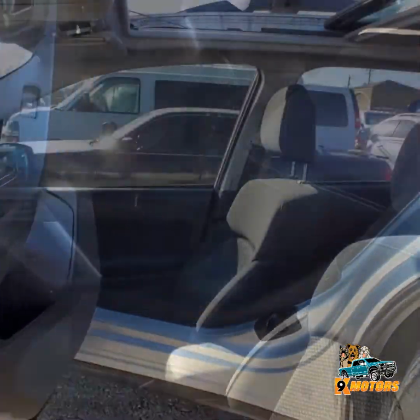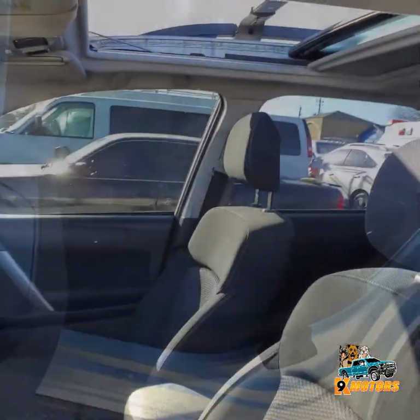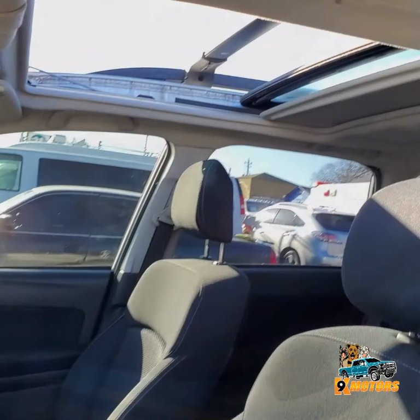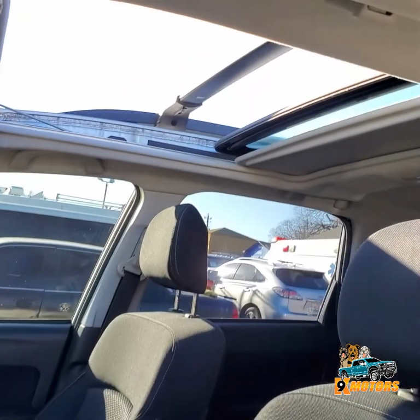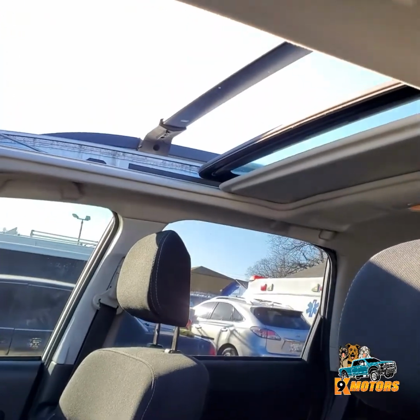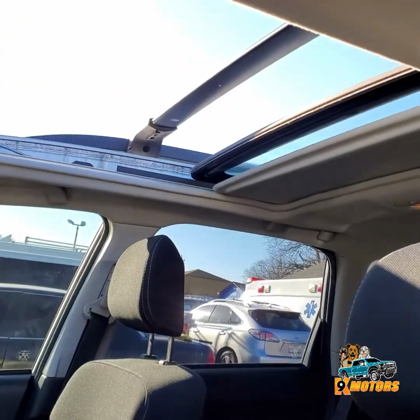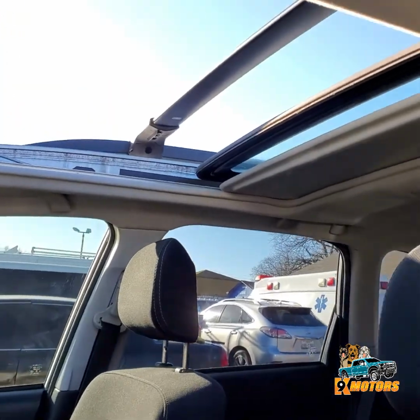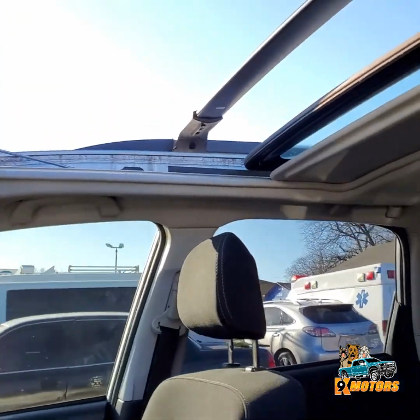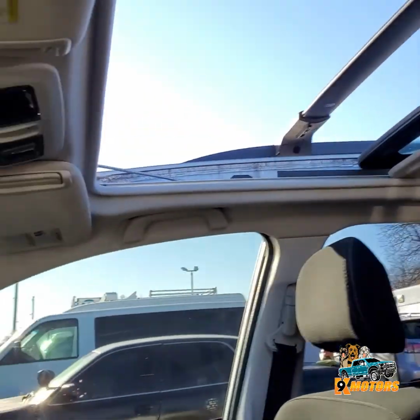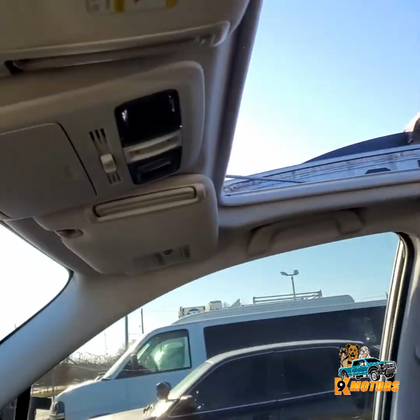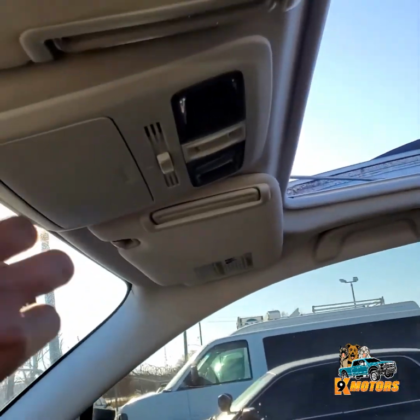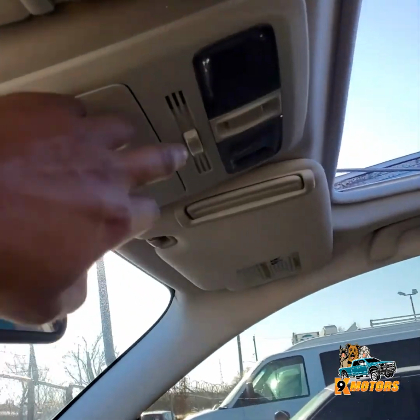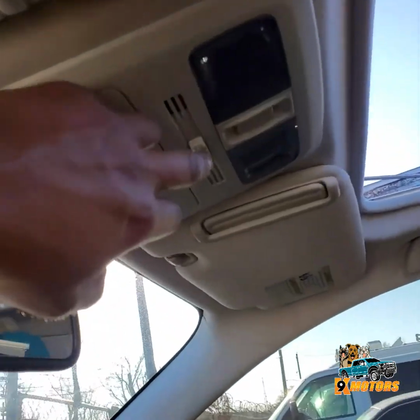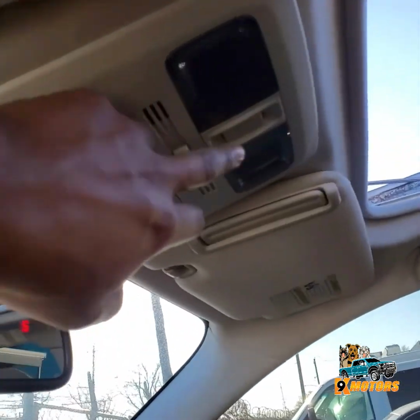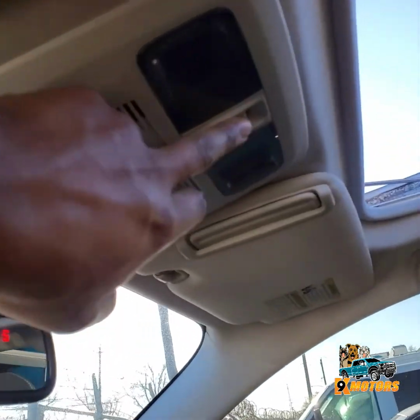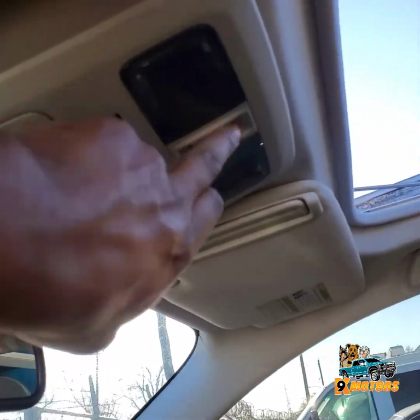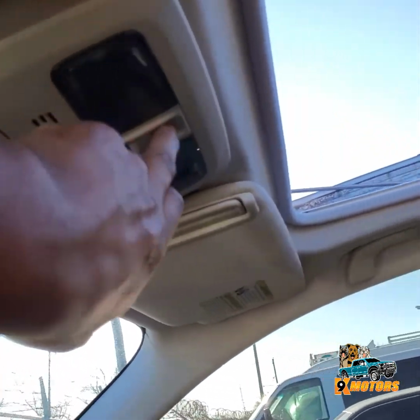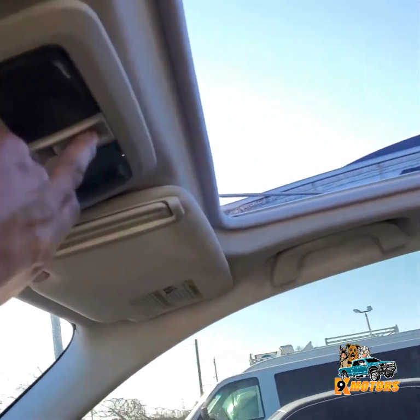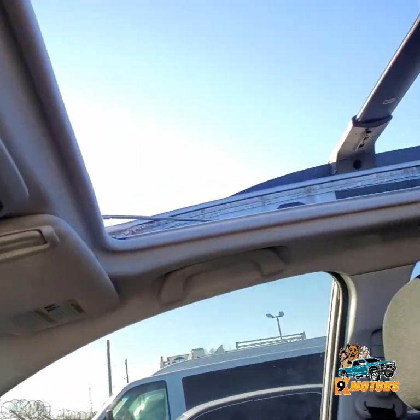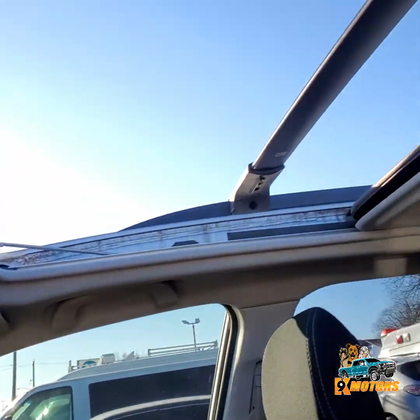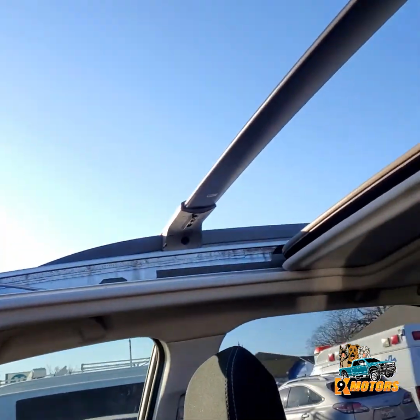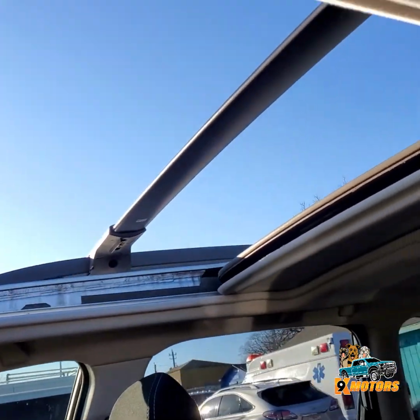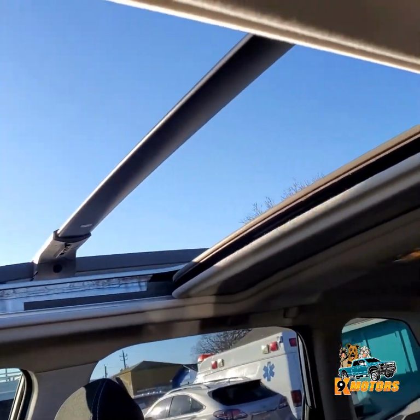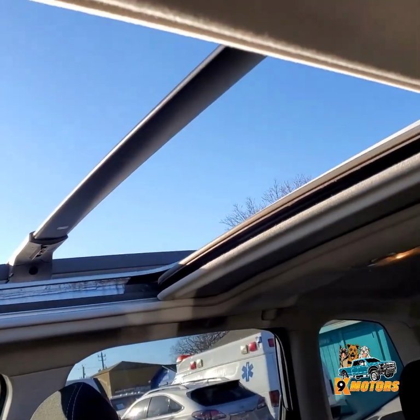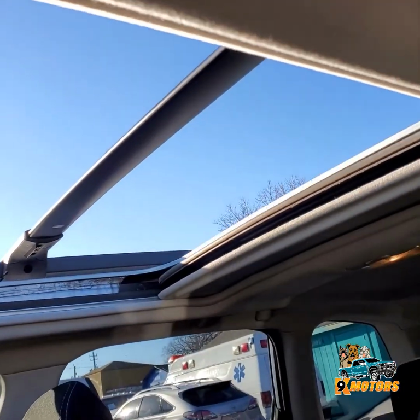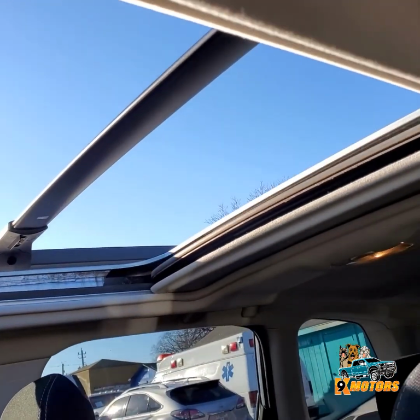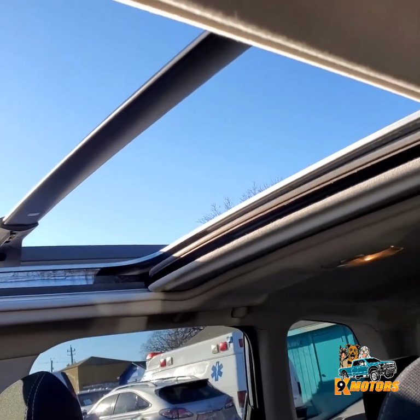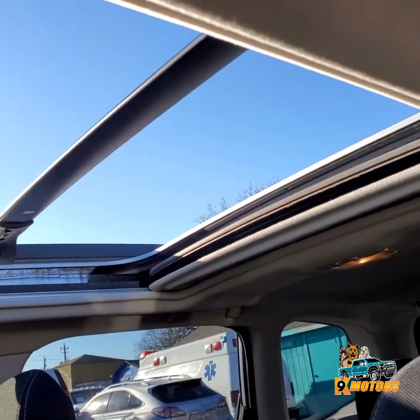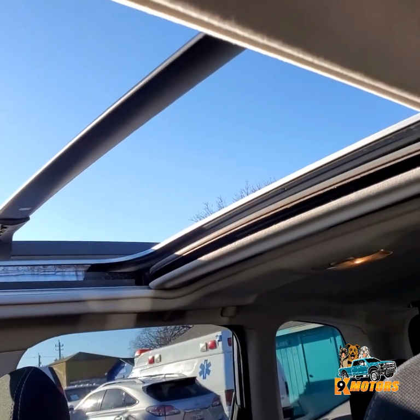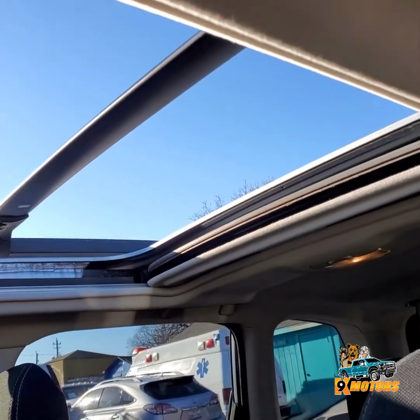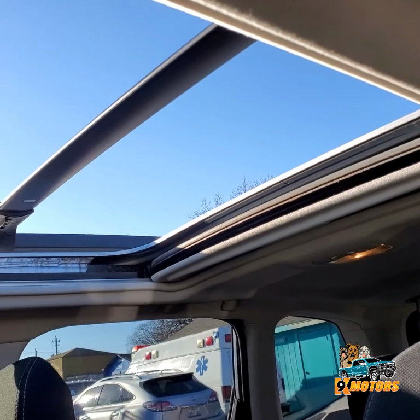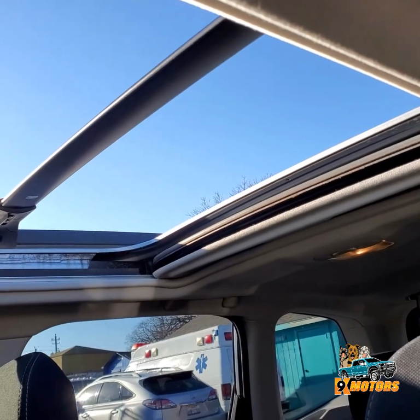Ok guys, I'm gonna show you how the sunroof works right here. Goes all the way back.